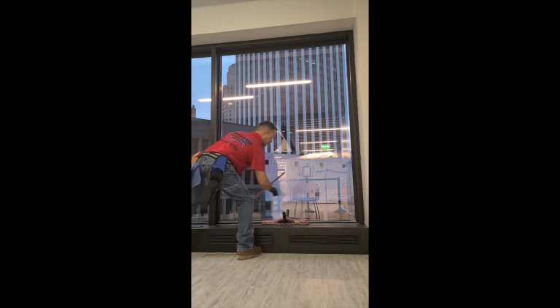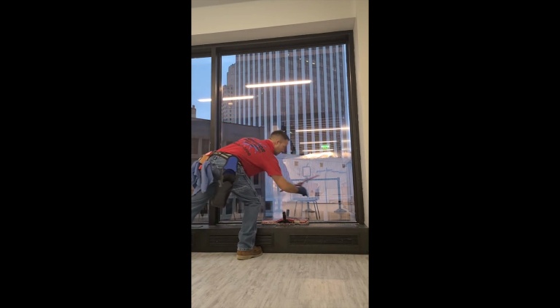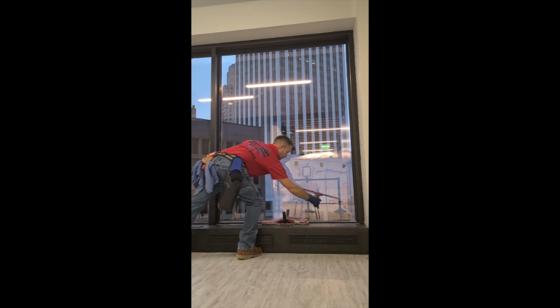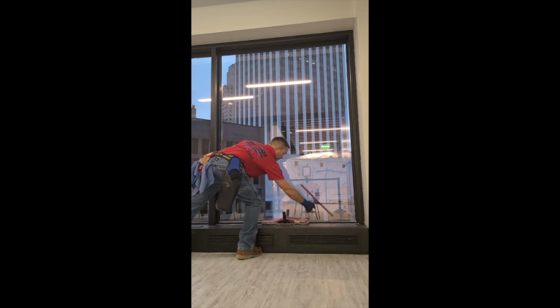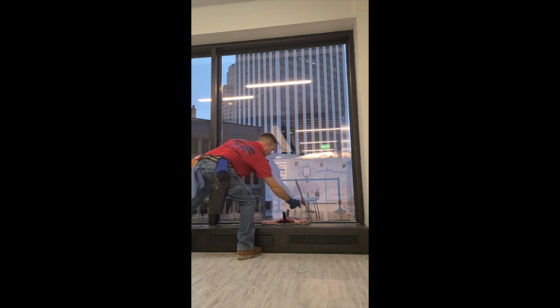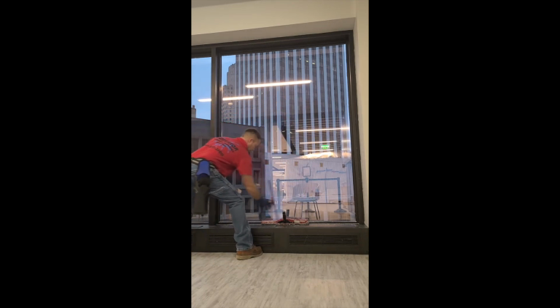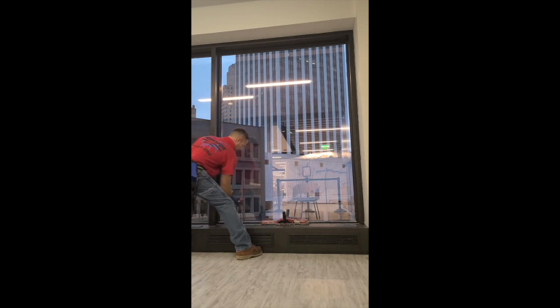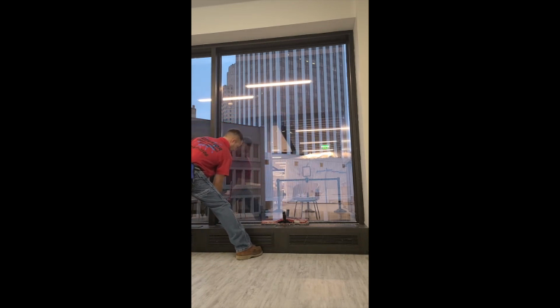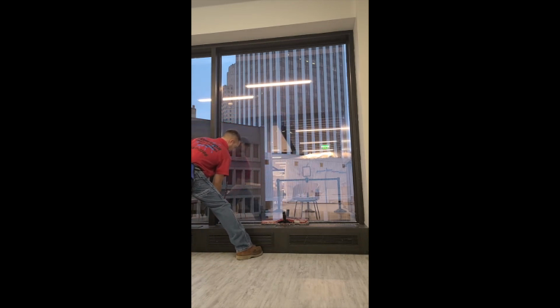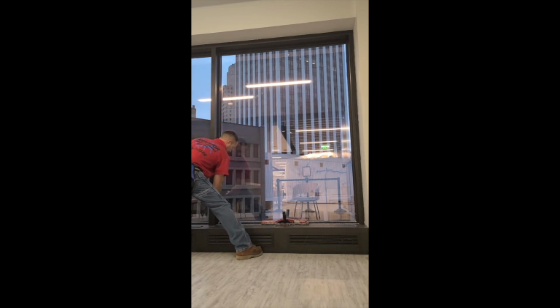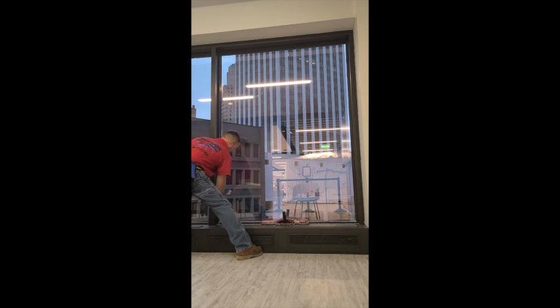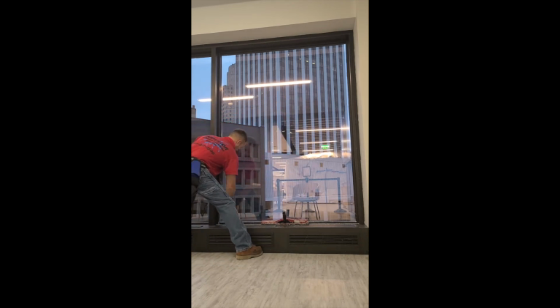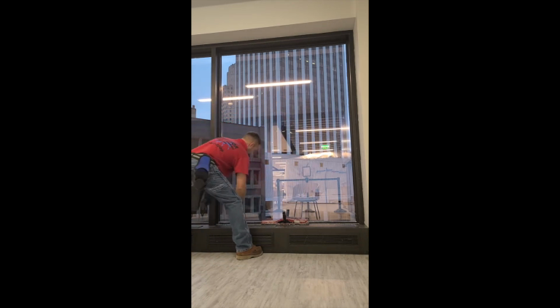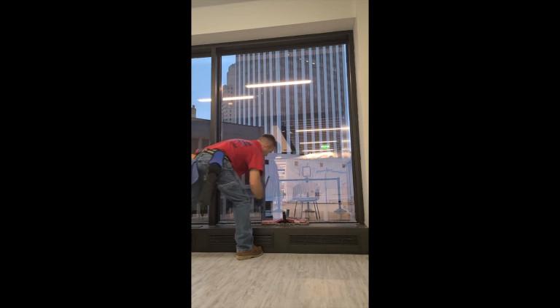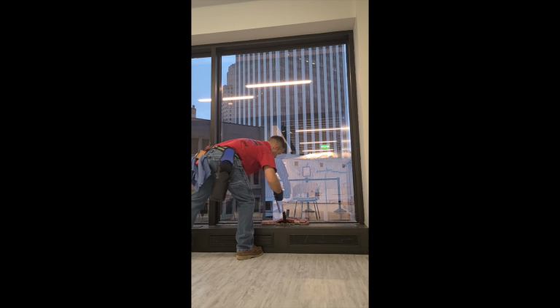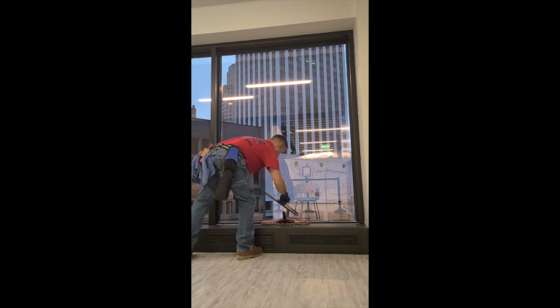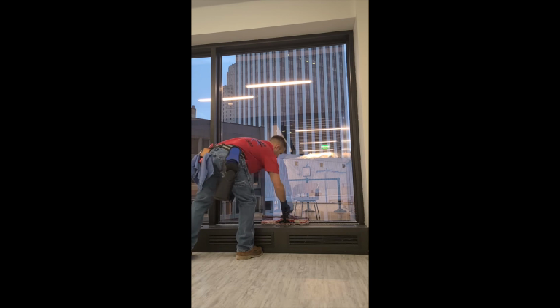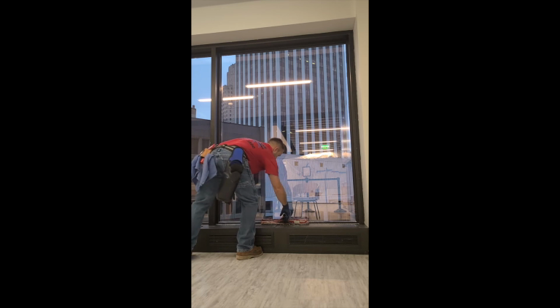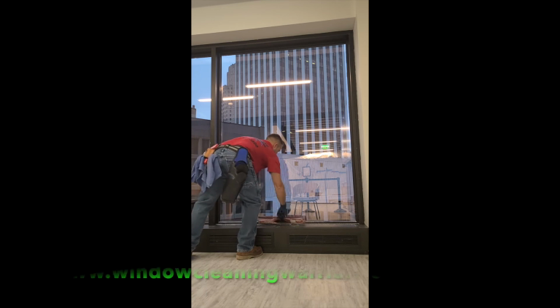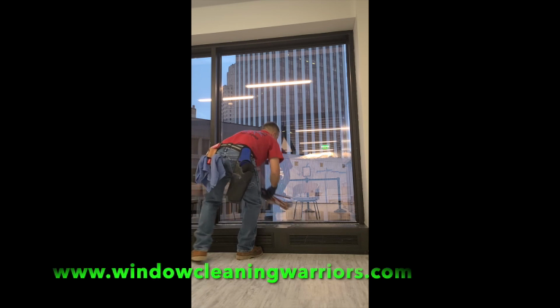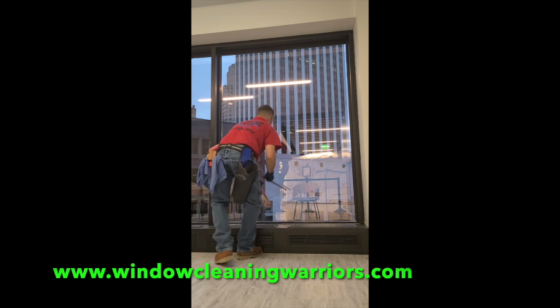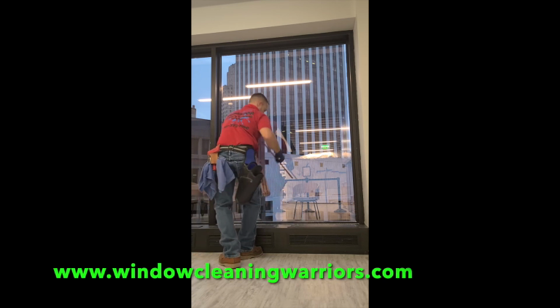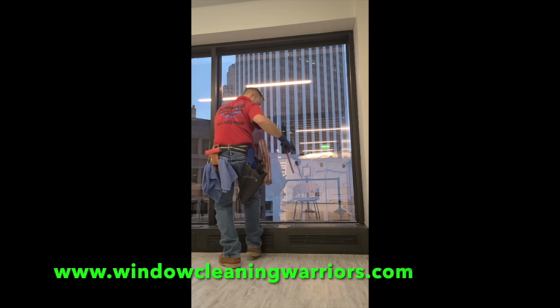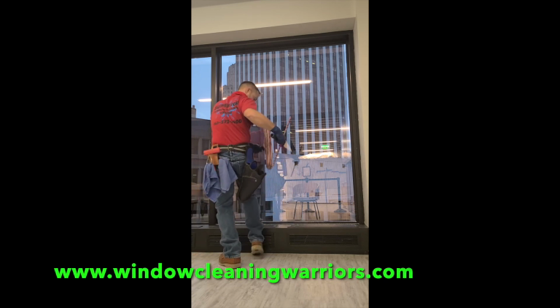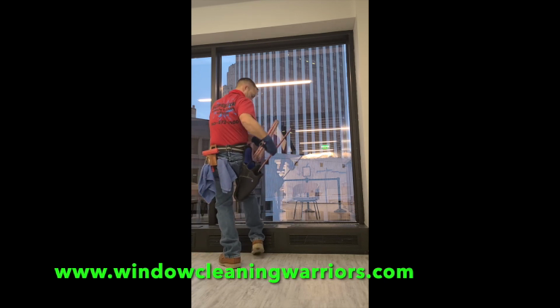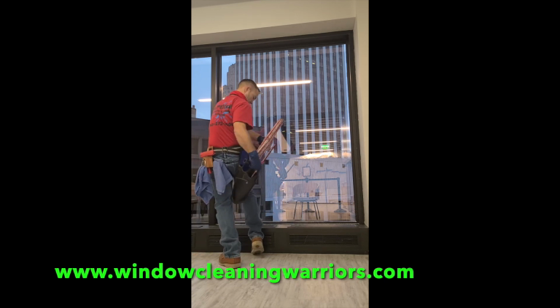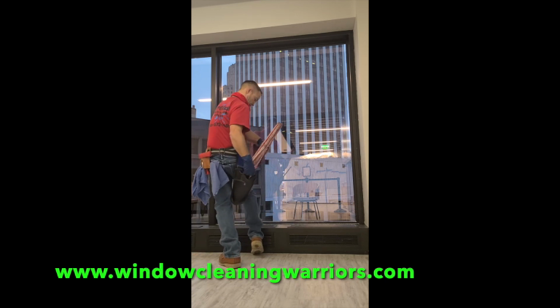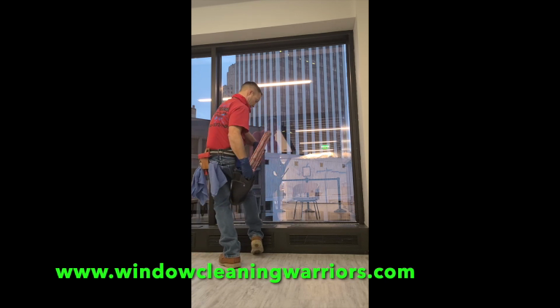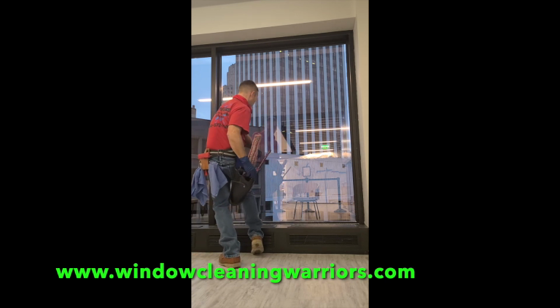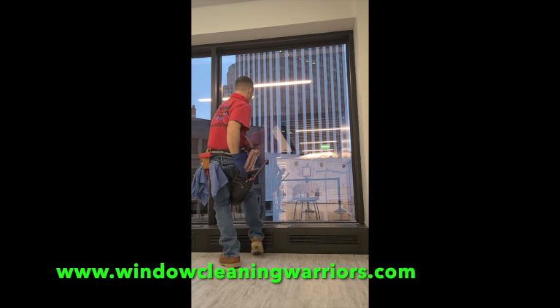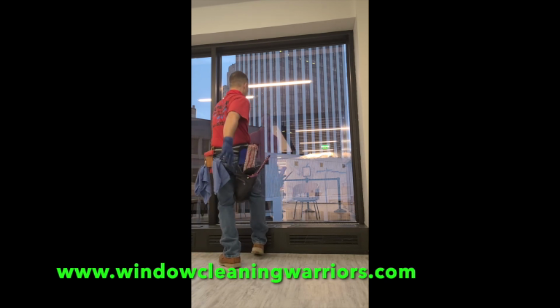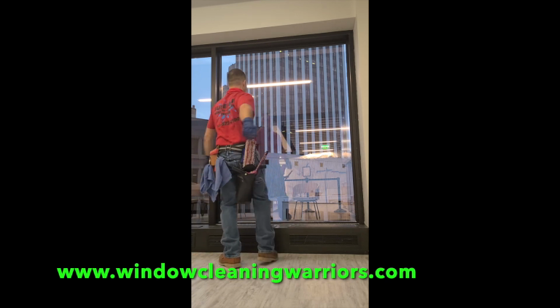Just one way of doing it. Hope this tip helps. Remember, check us out — Window Warriors Forum.